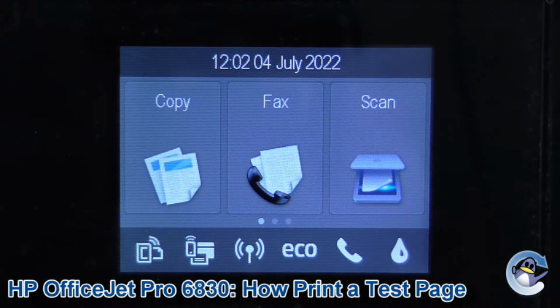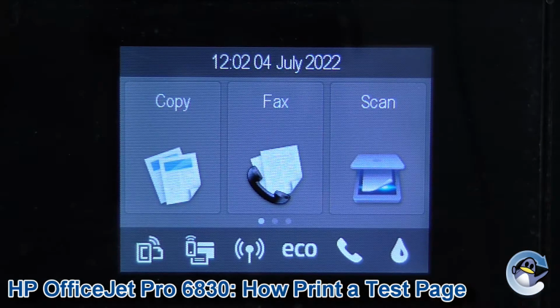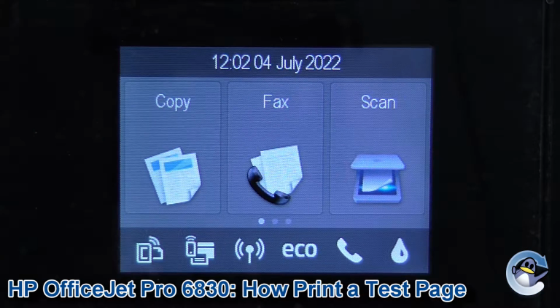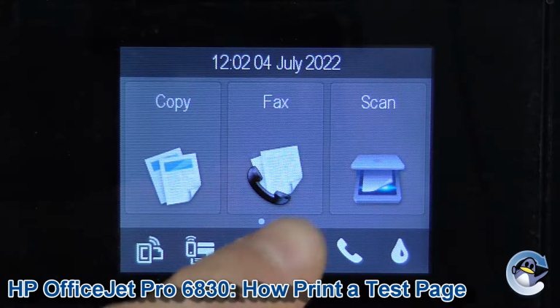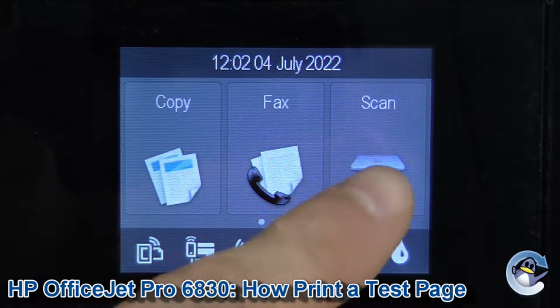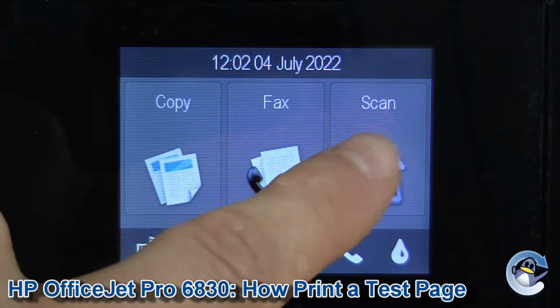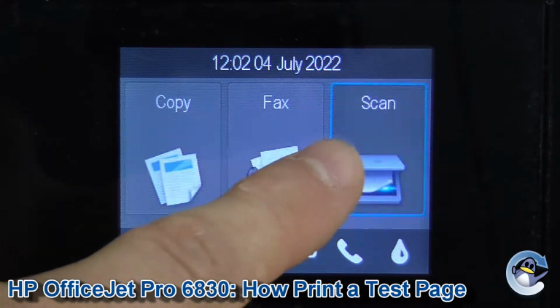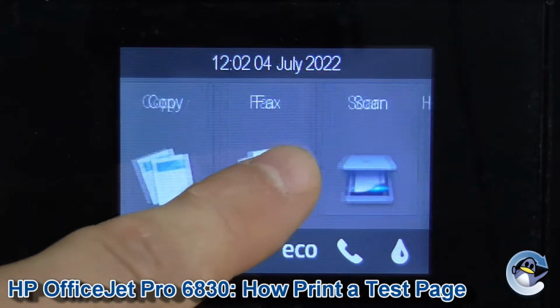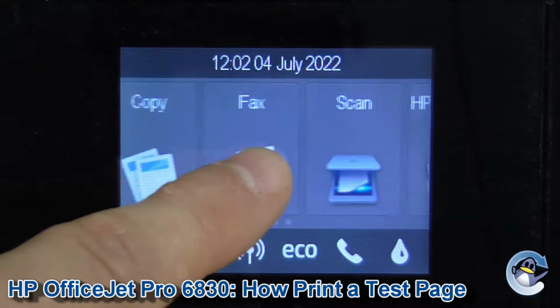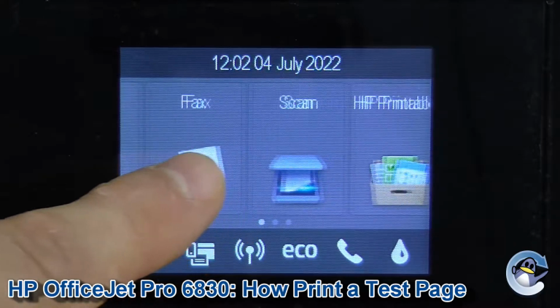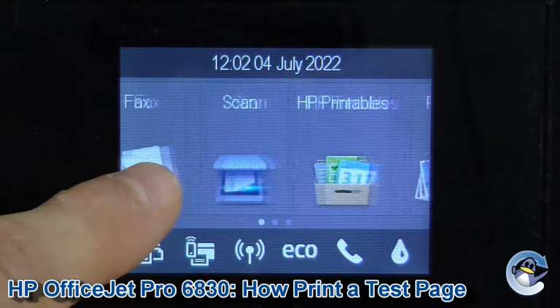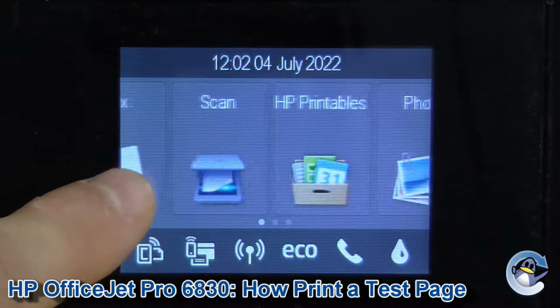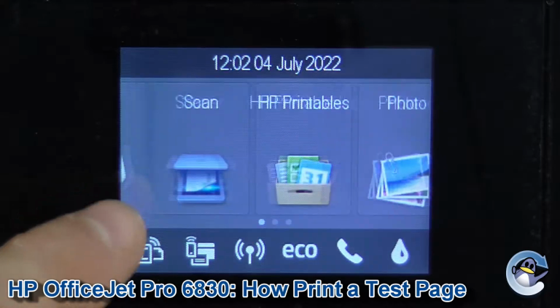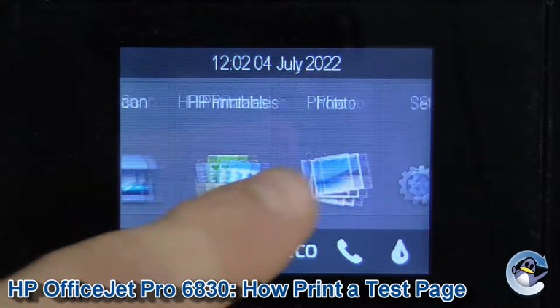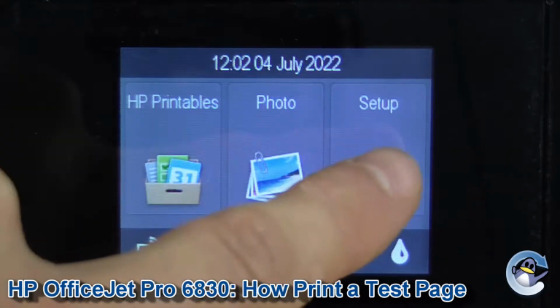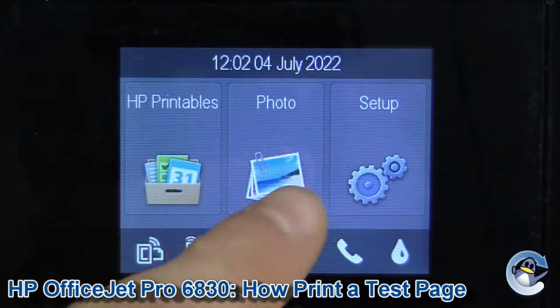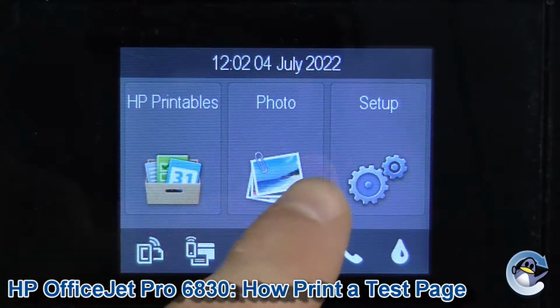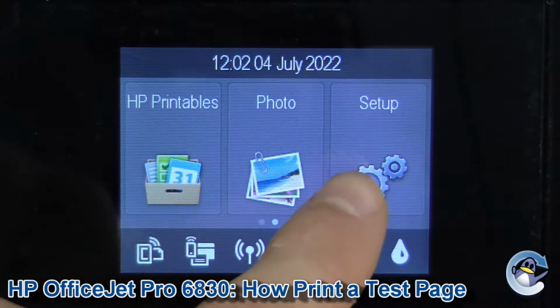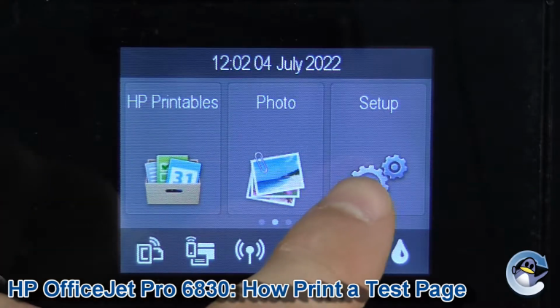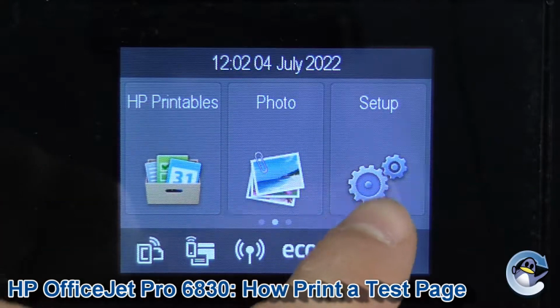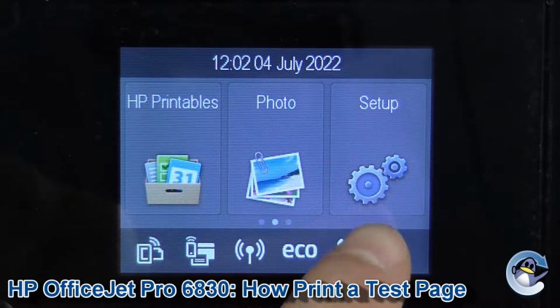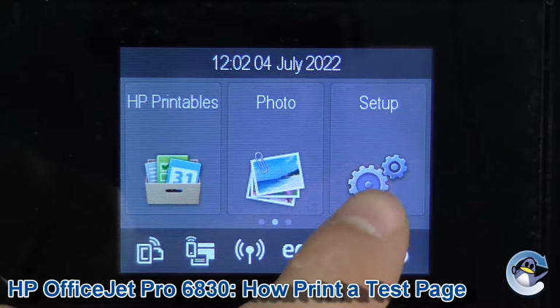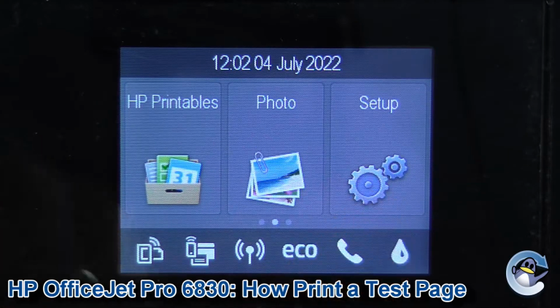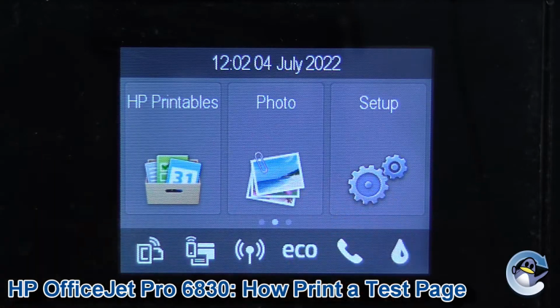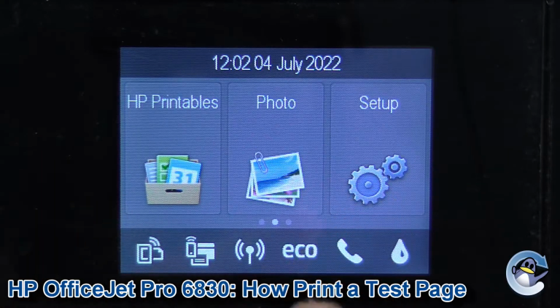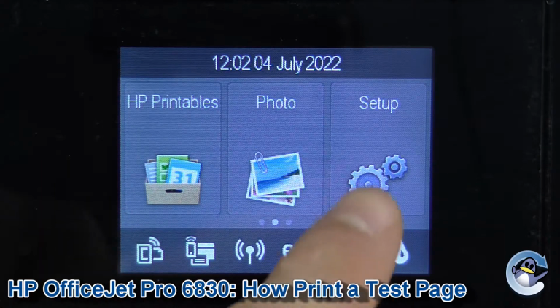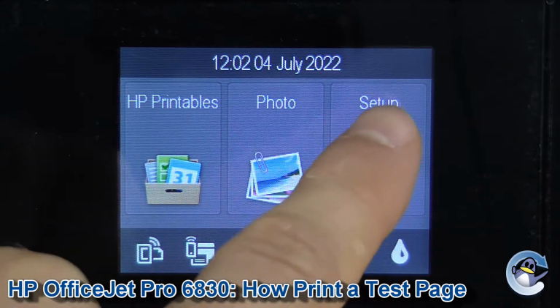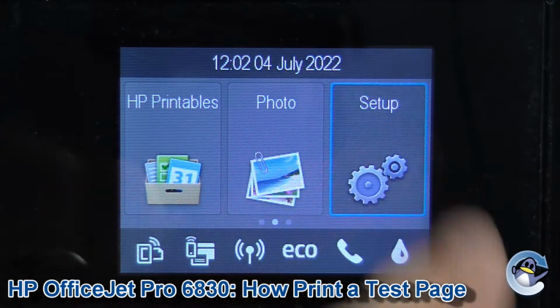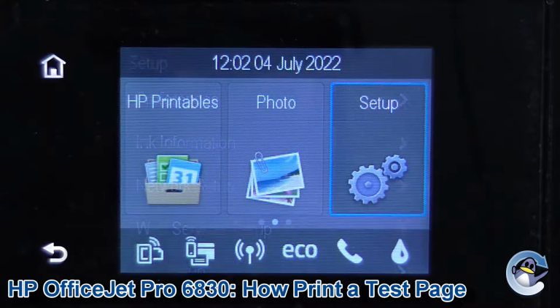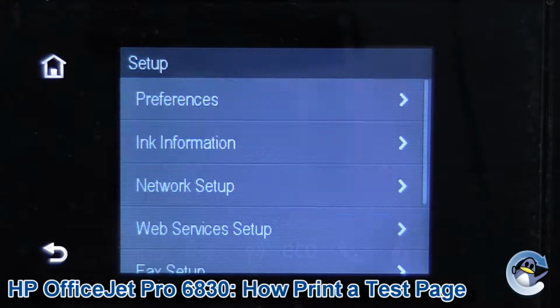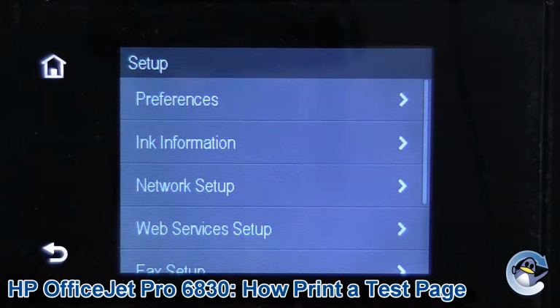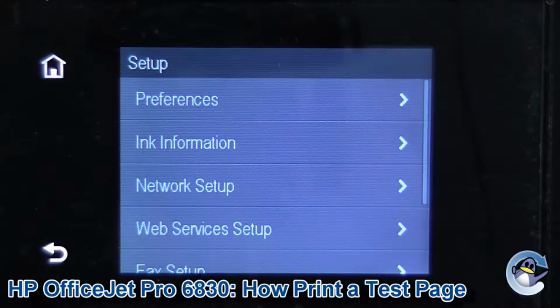On the touchscreen you need to drag it along gently until Setup is exposed, as you can see here, represented by two cogs — in we go.